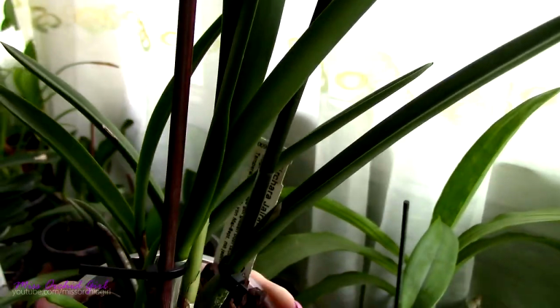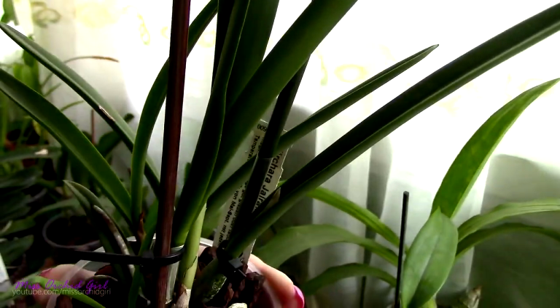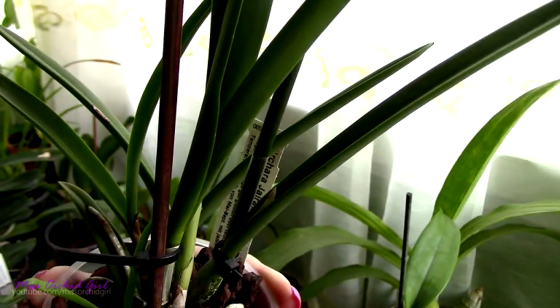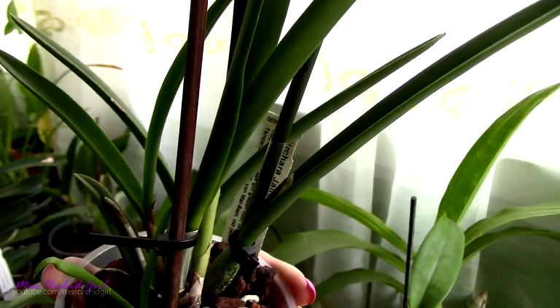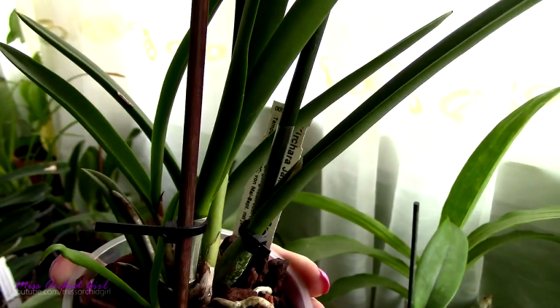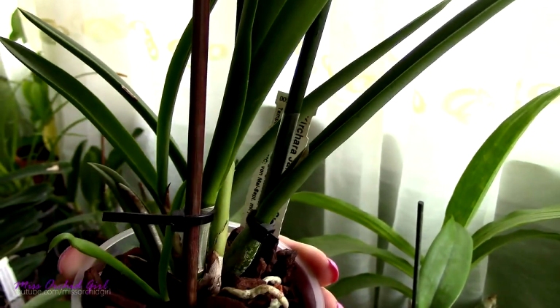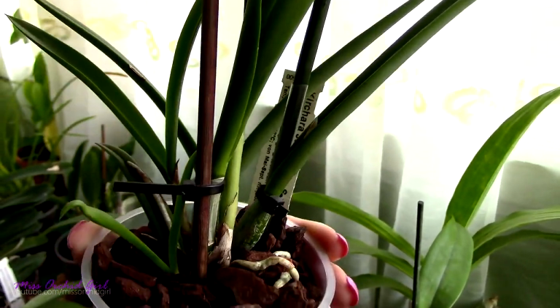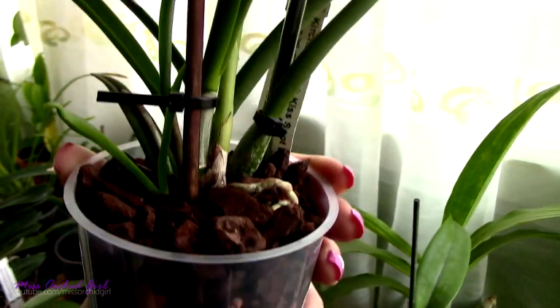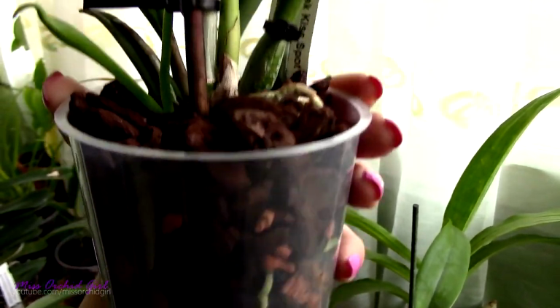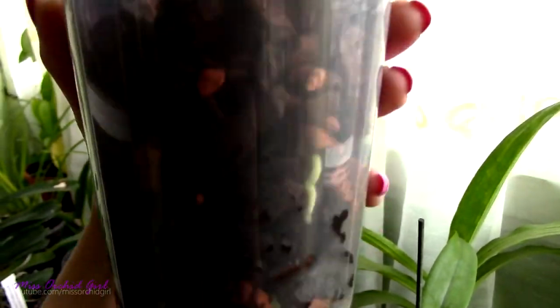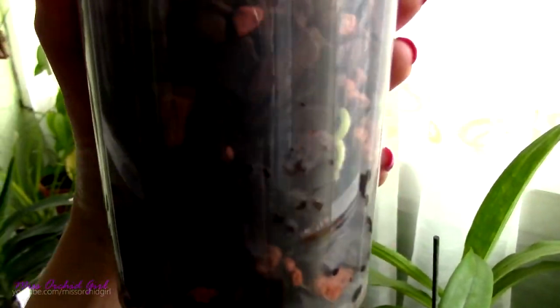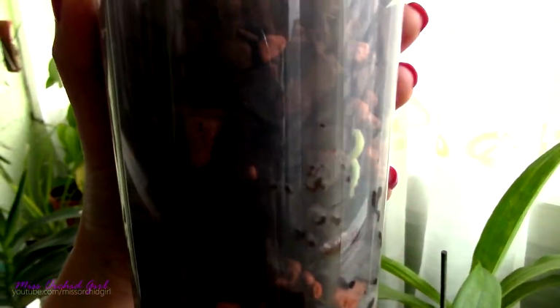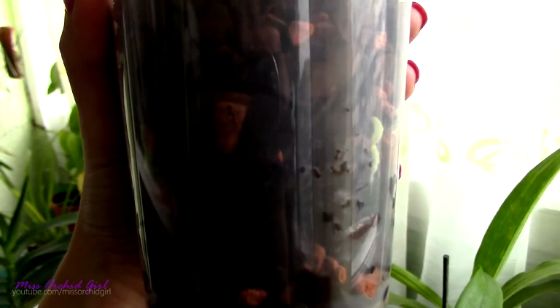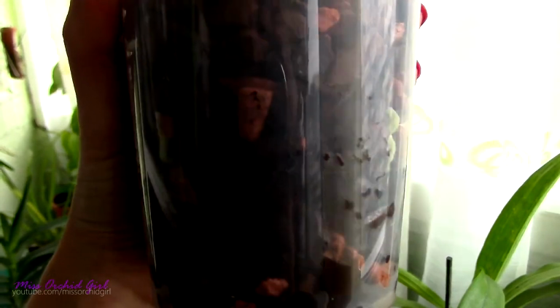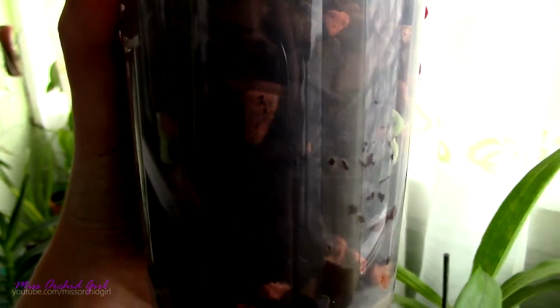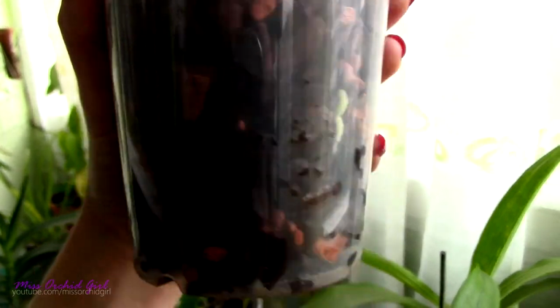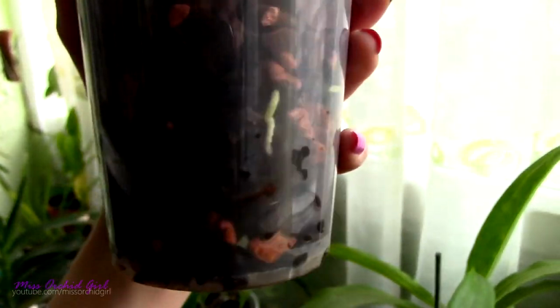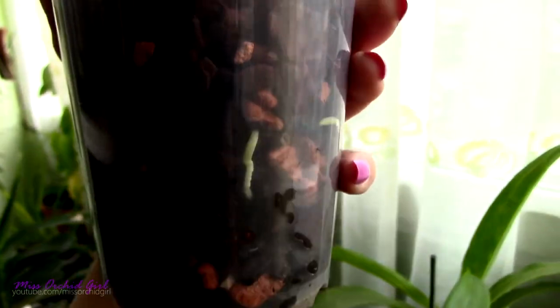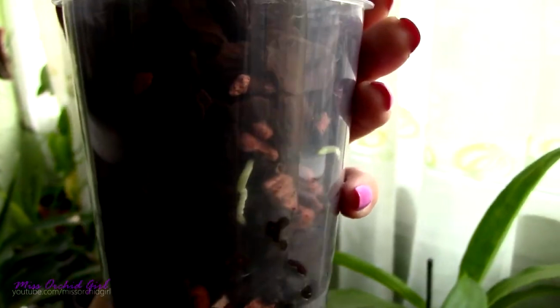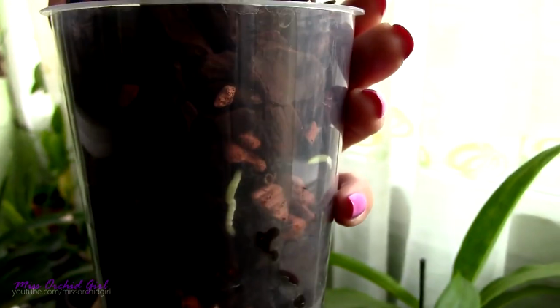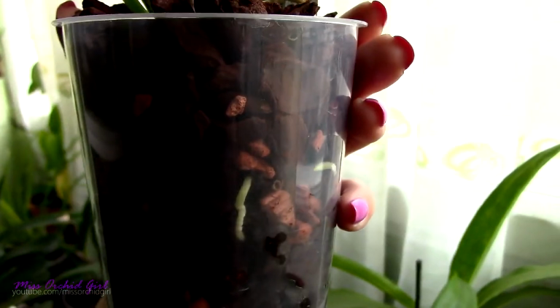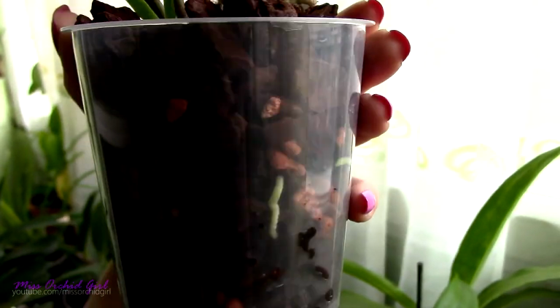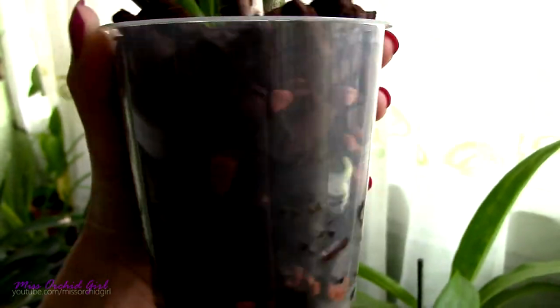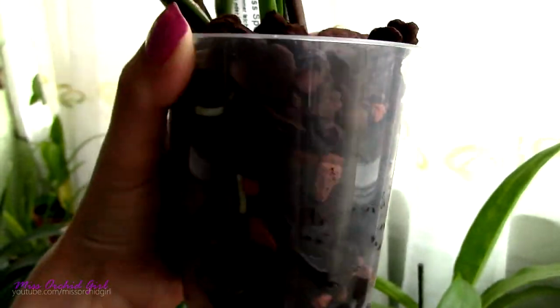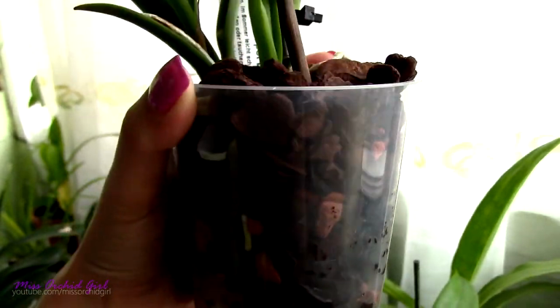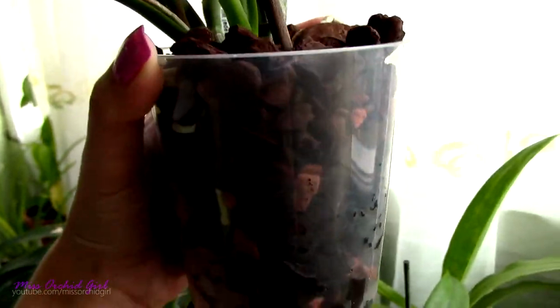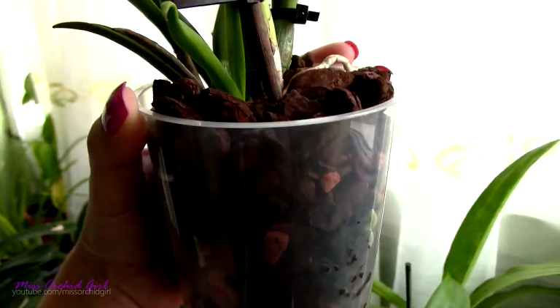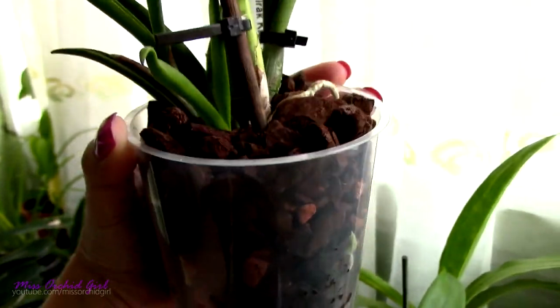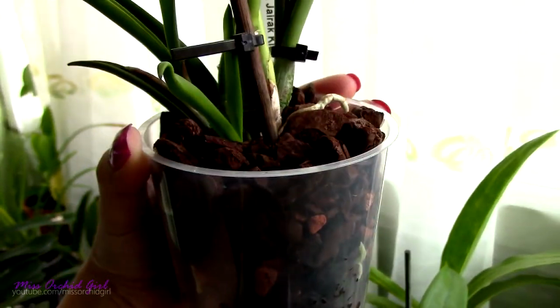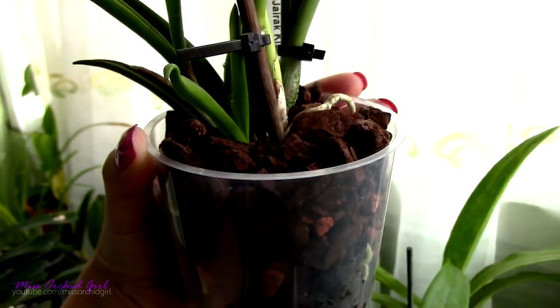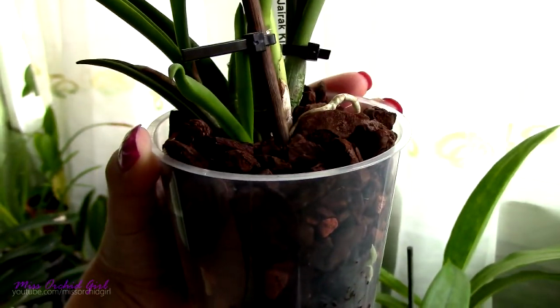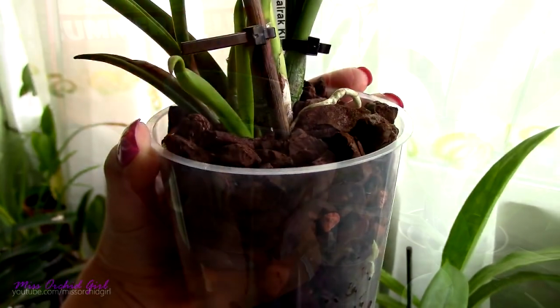I think orchiata bark is pretty much the same thing — it is also supposed to last longer. I personally did not use it, so I can only vouch for kiwi bark.